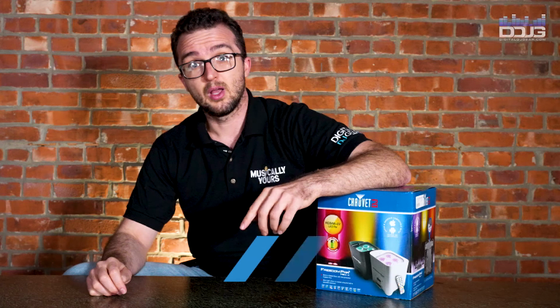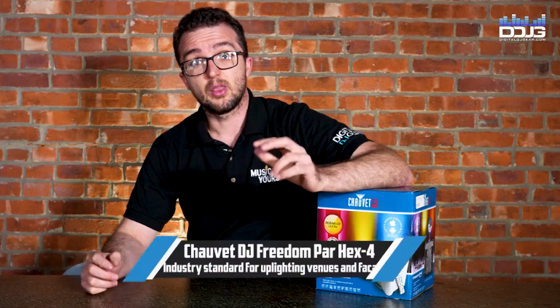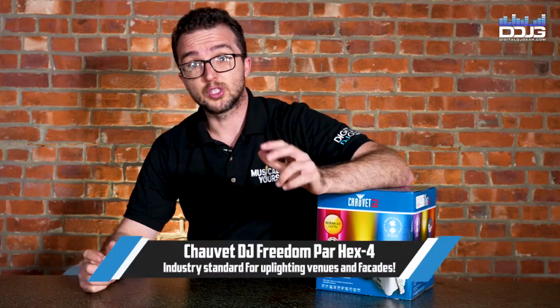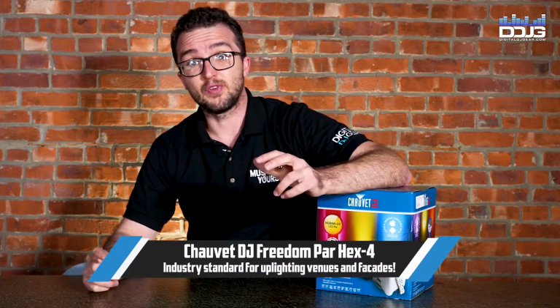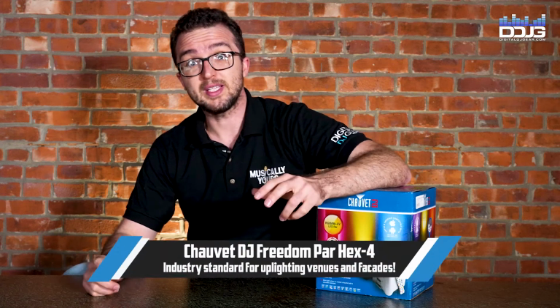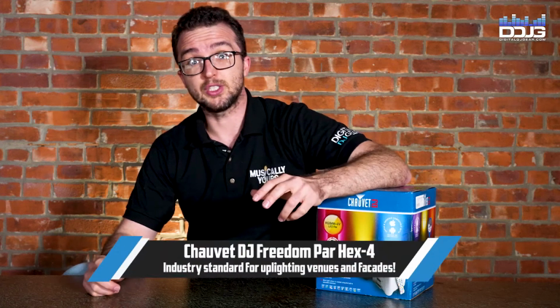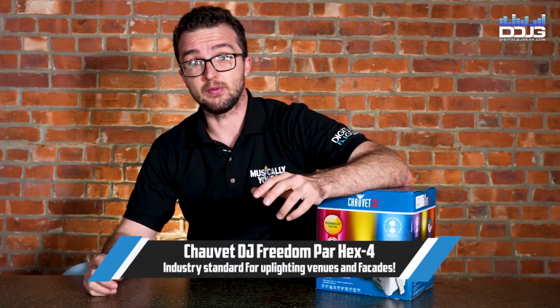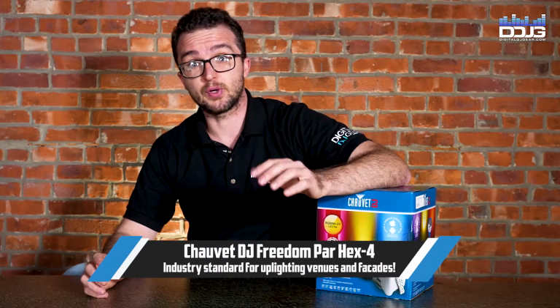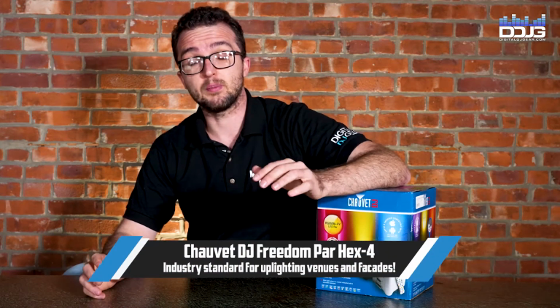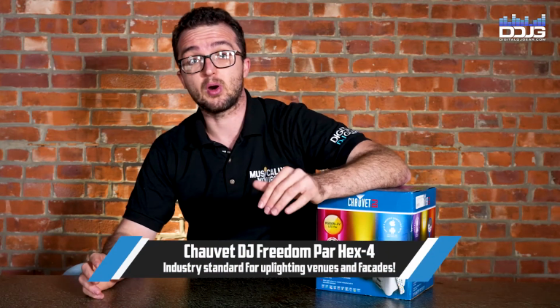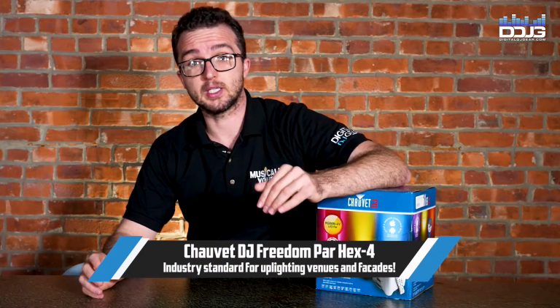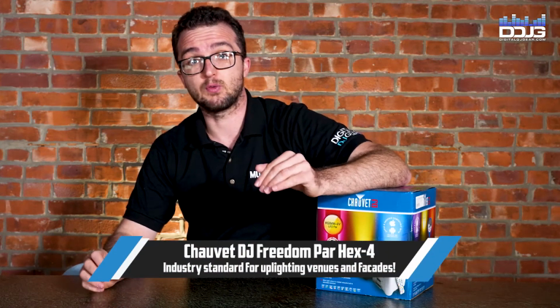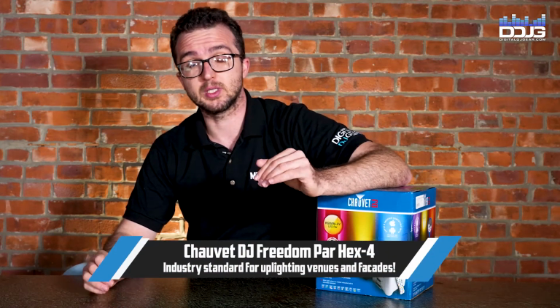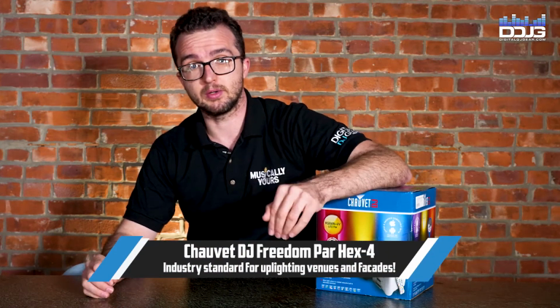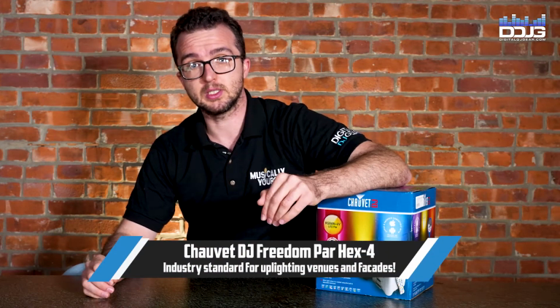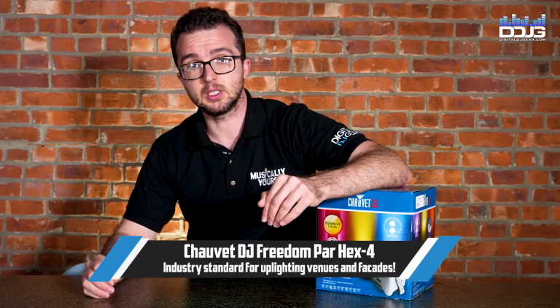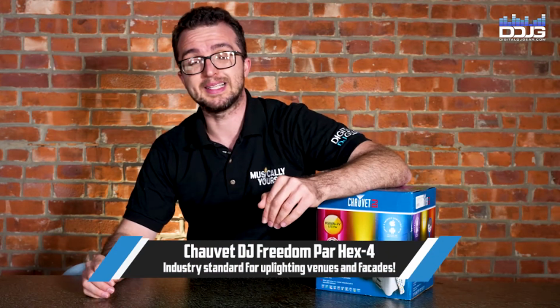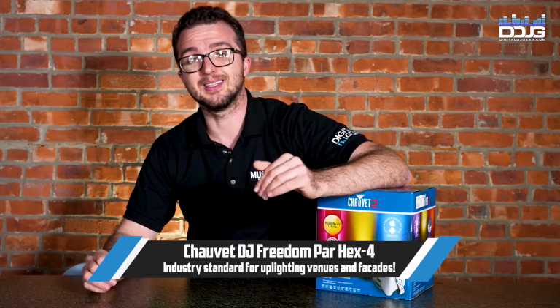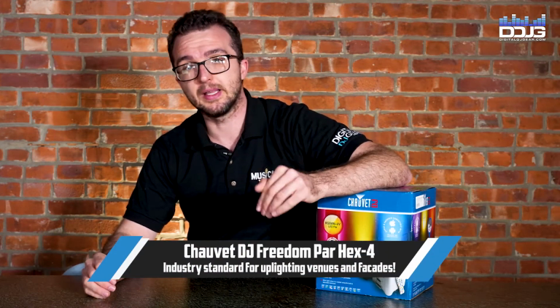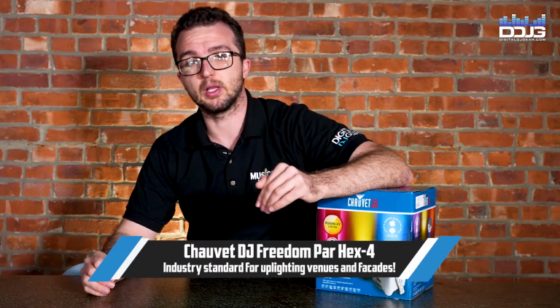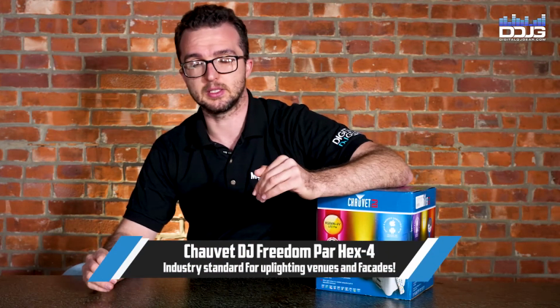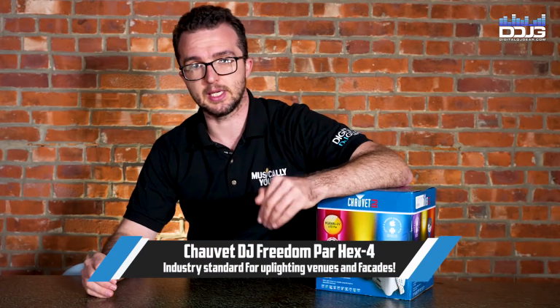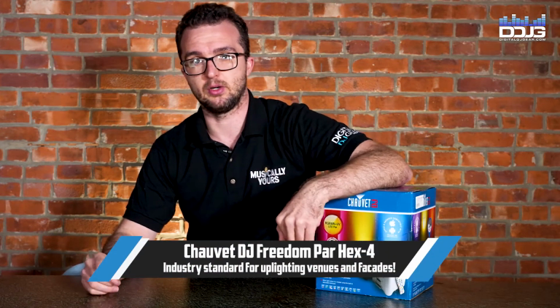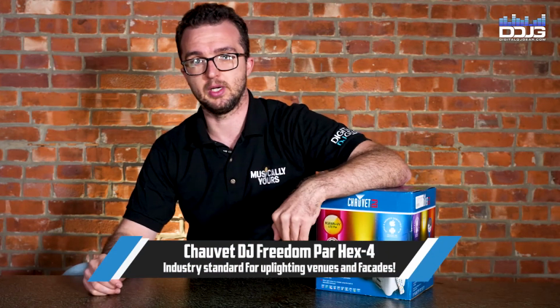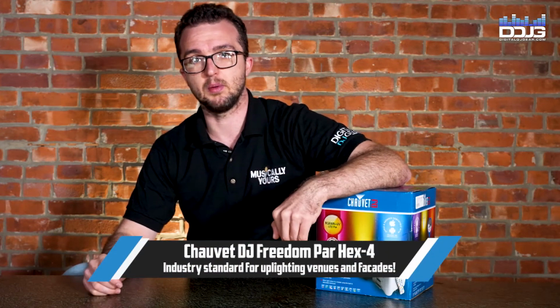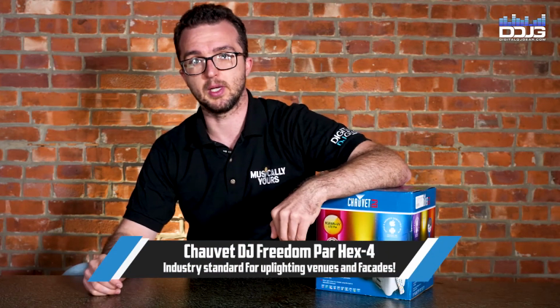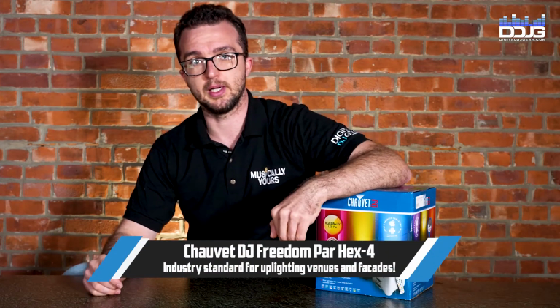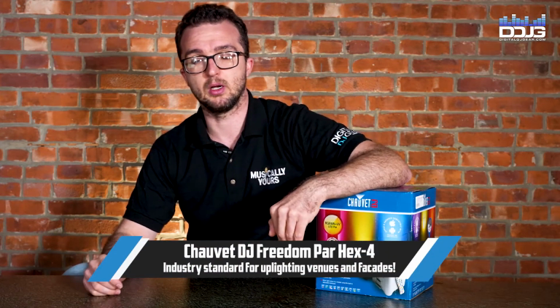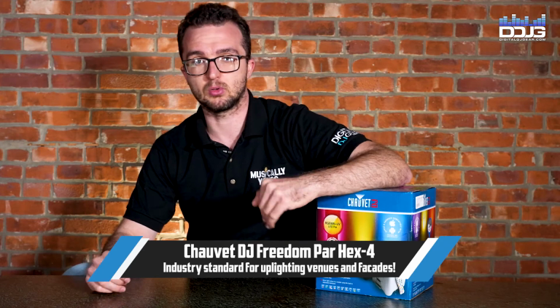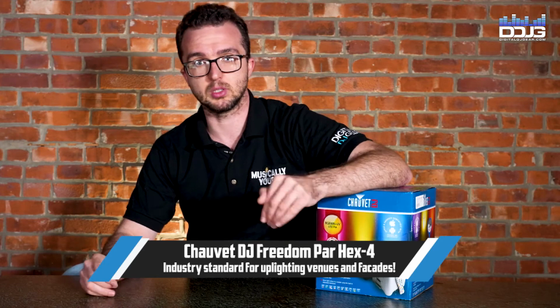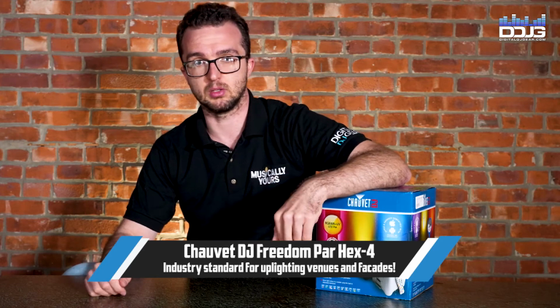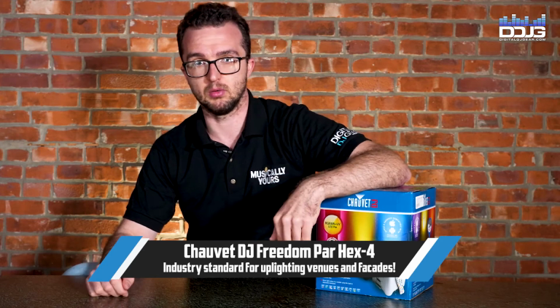The Chauvet DJ Freedom Par Hex Force Series is literally the standard in uplighting across the globe.